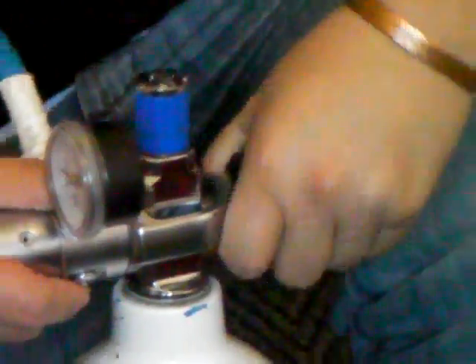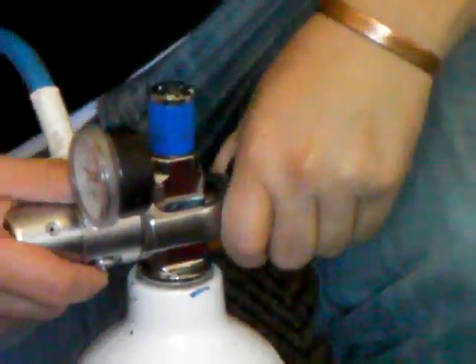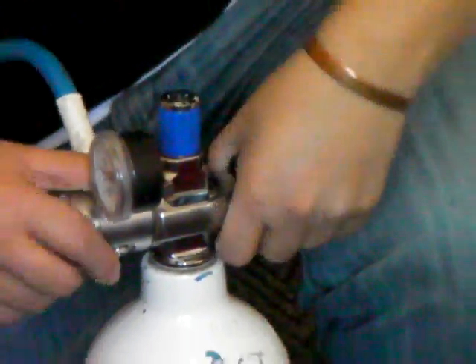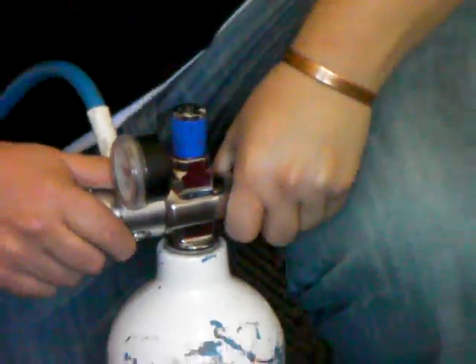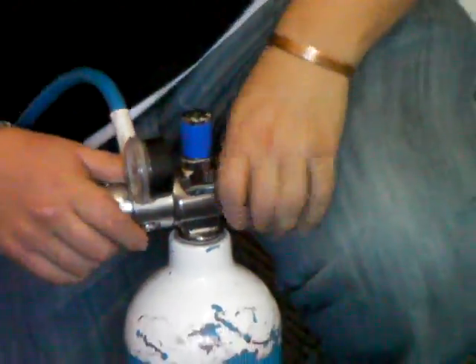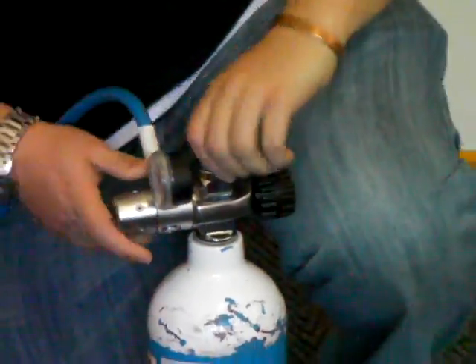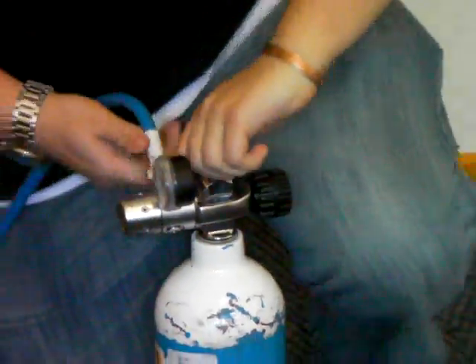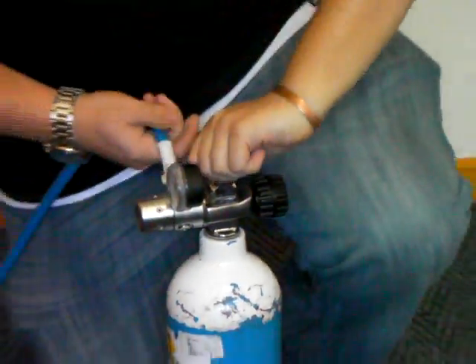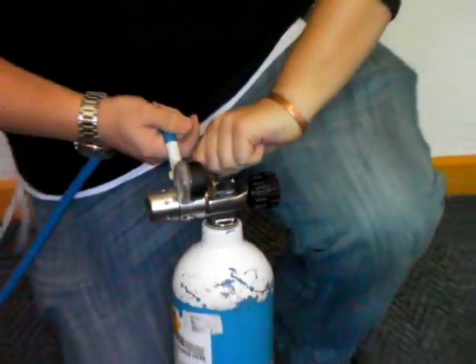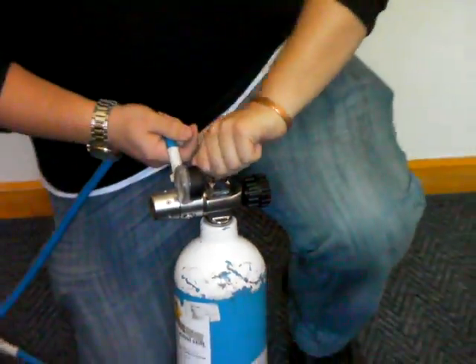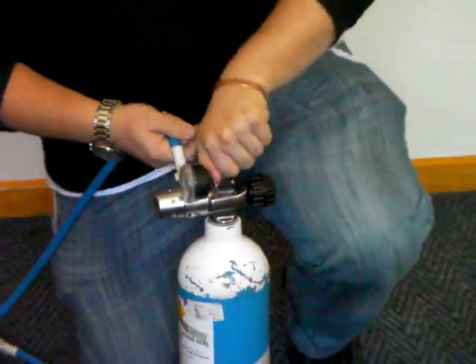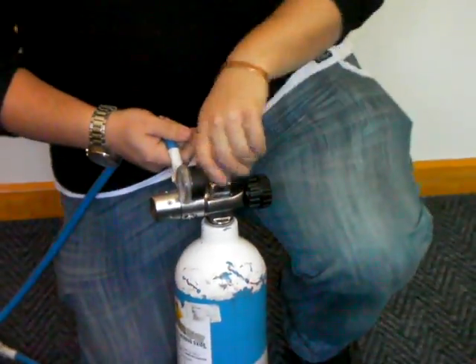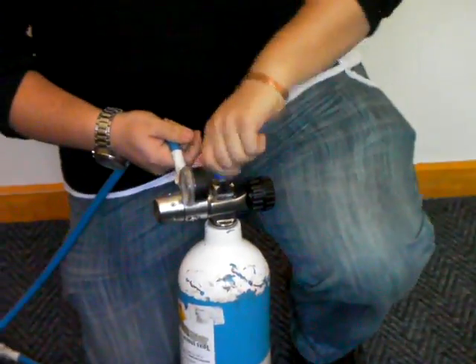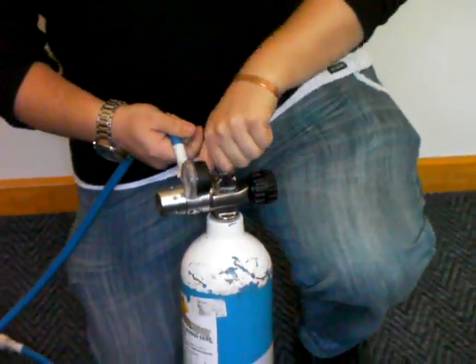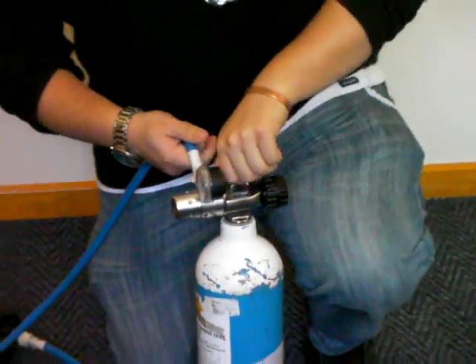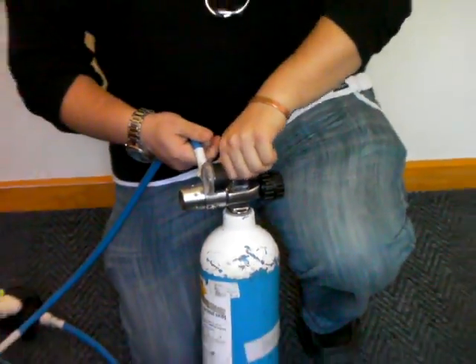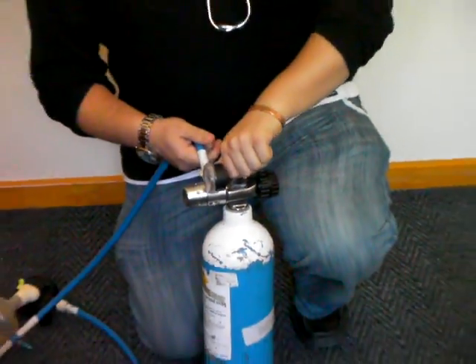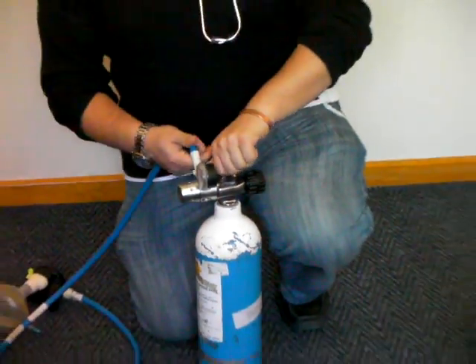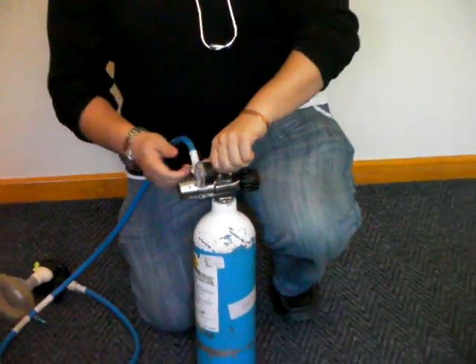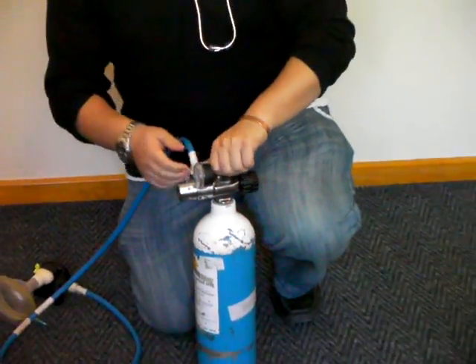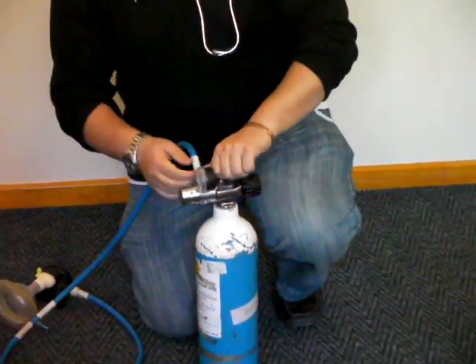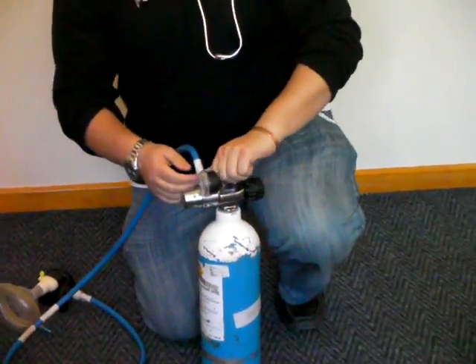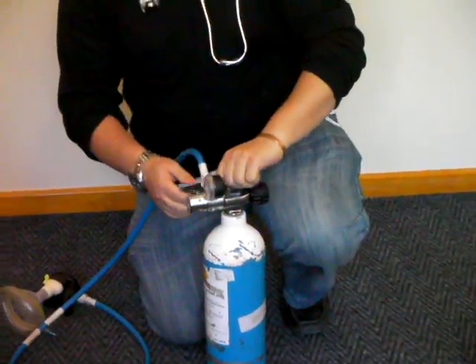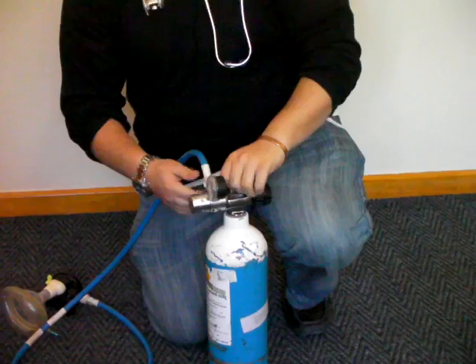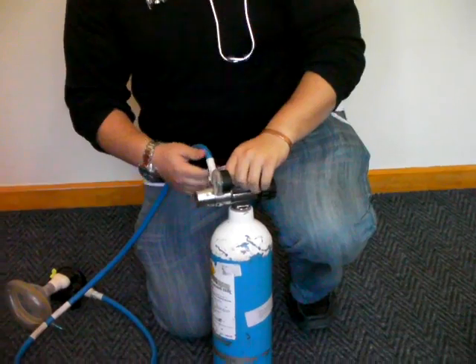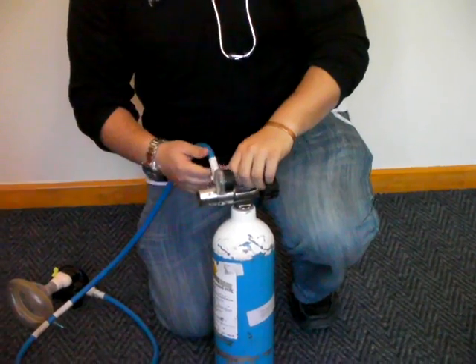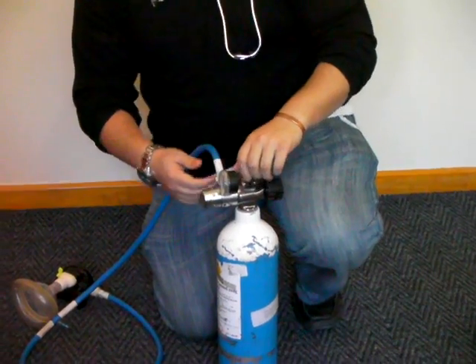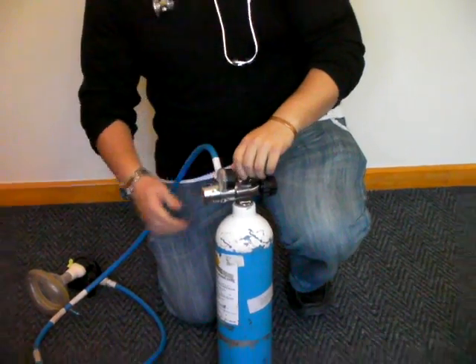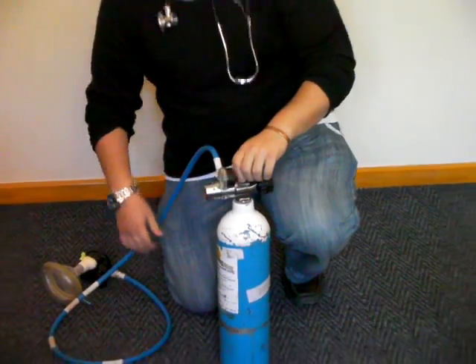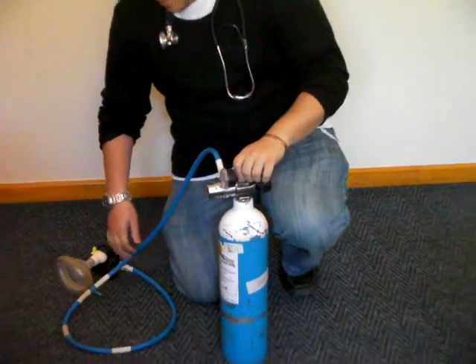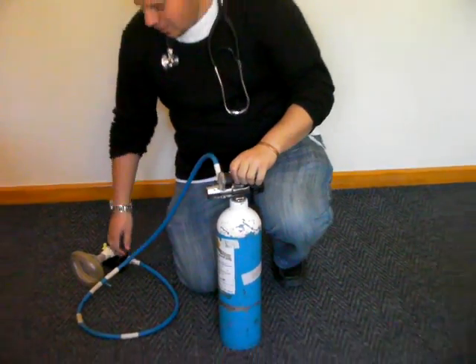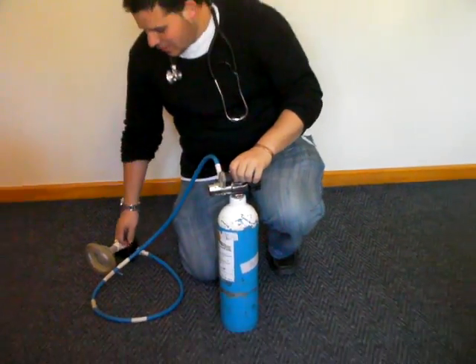Open it up. Check here if there's any leaks.